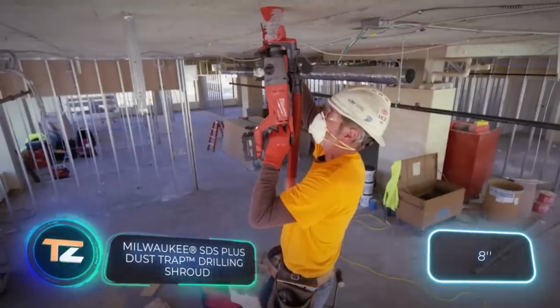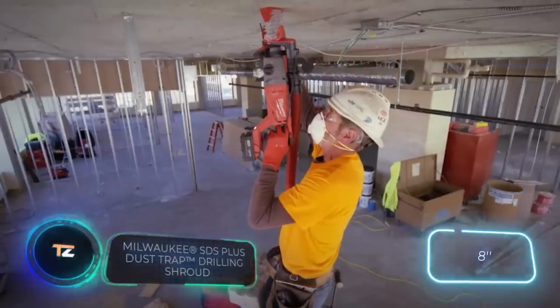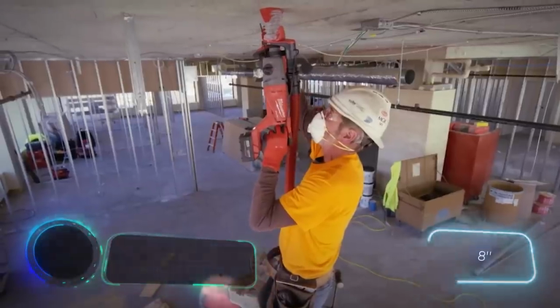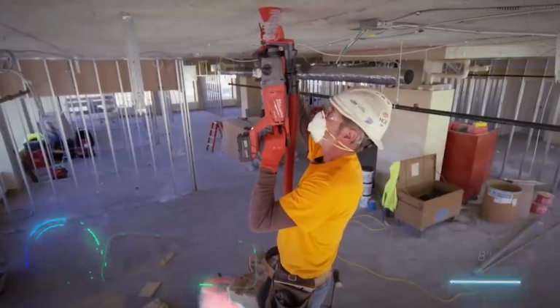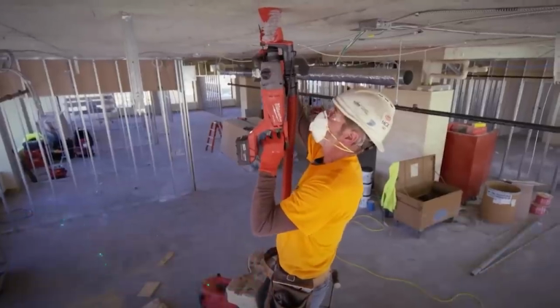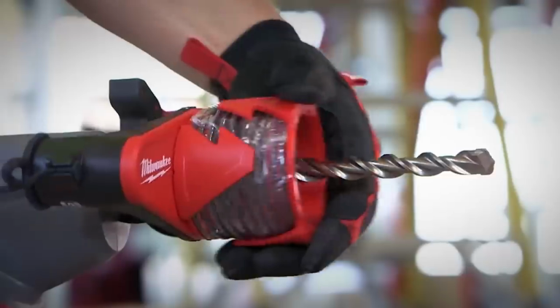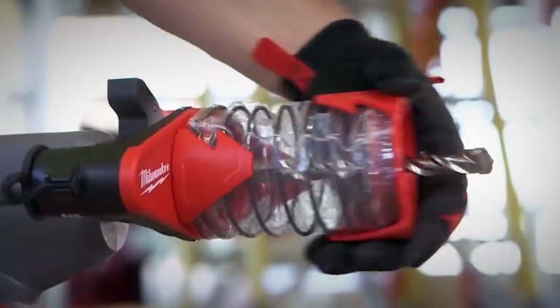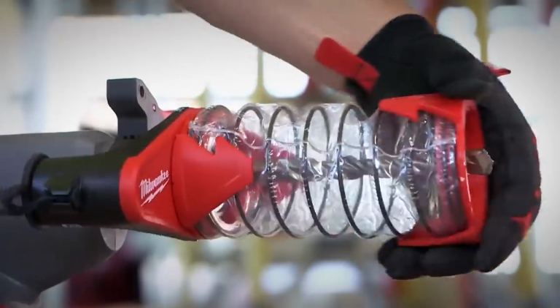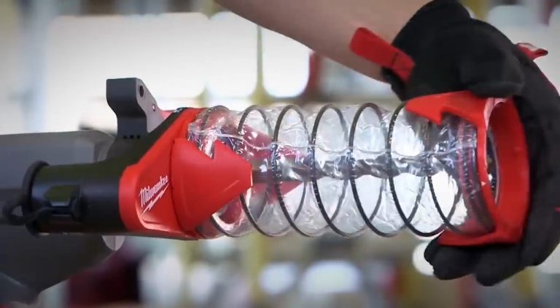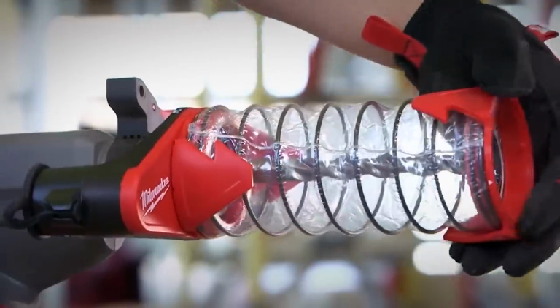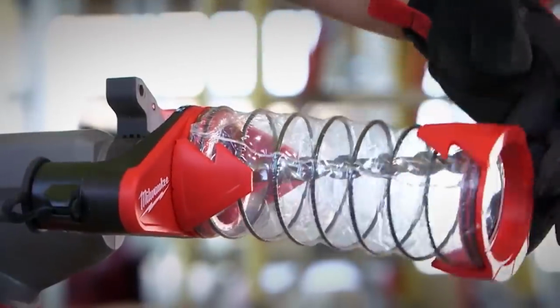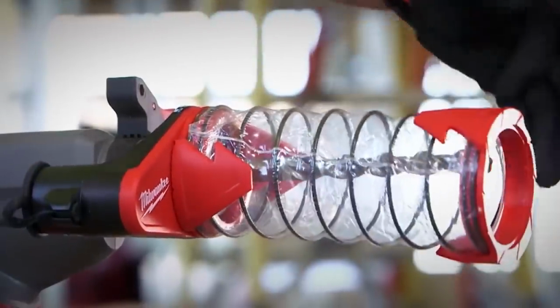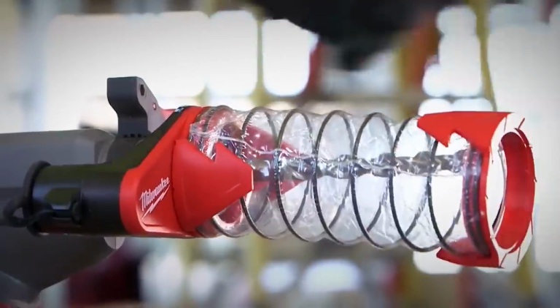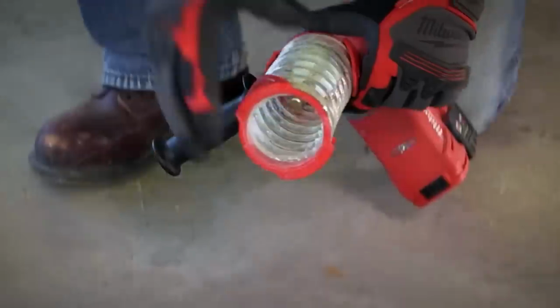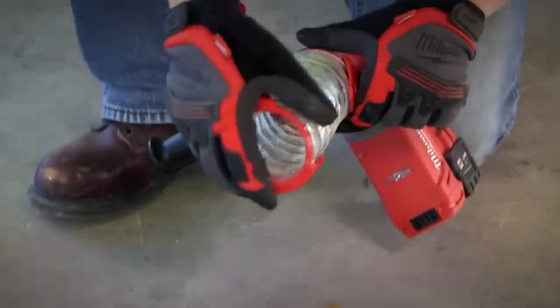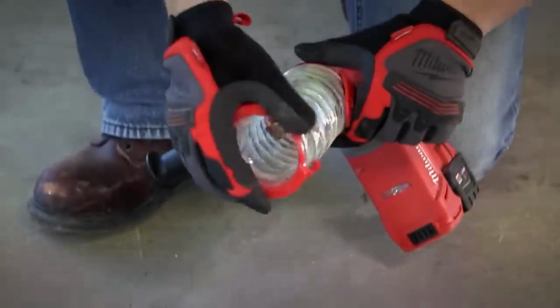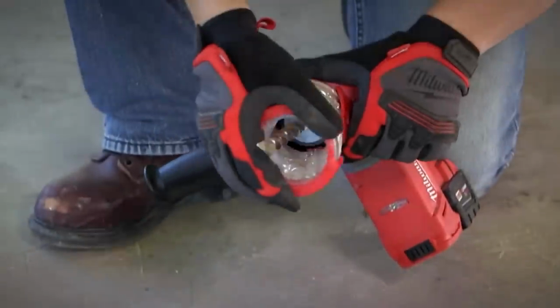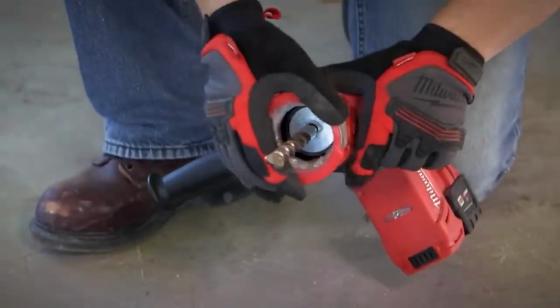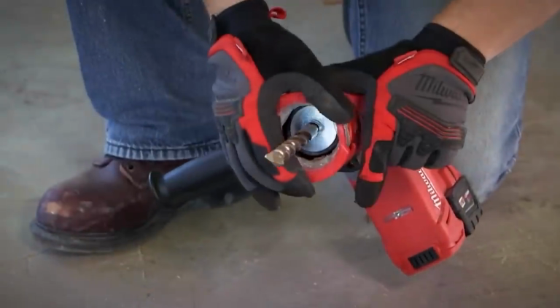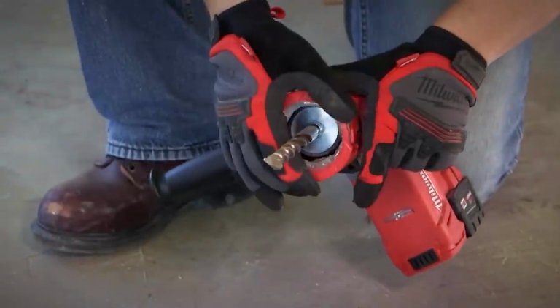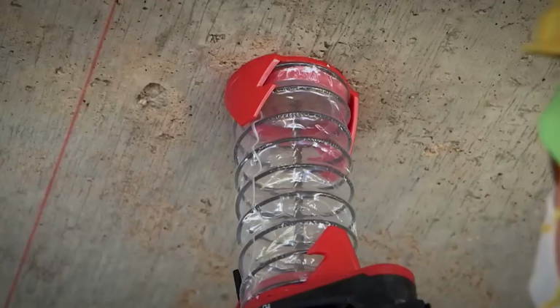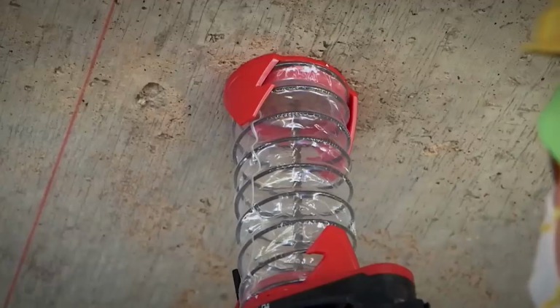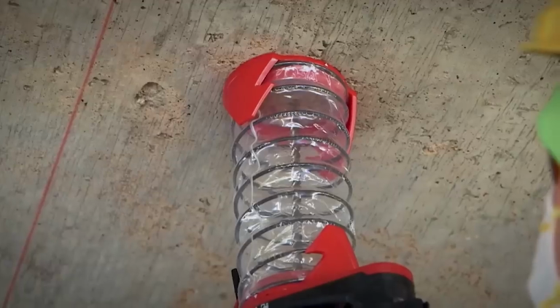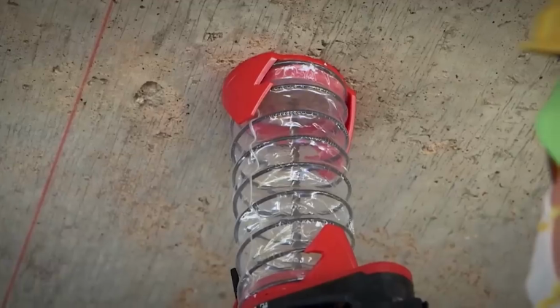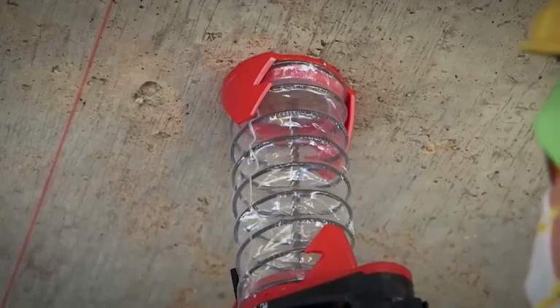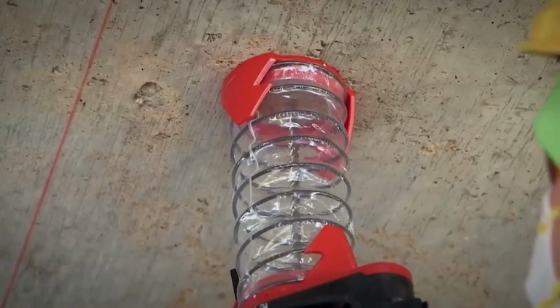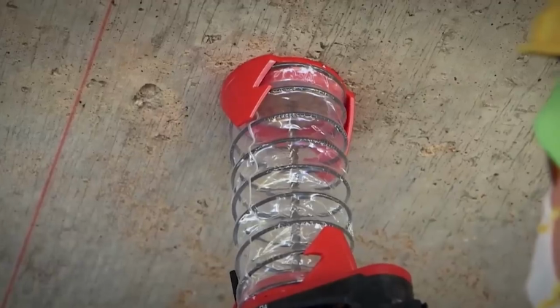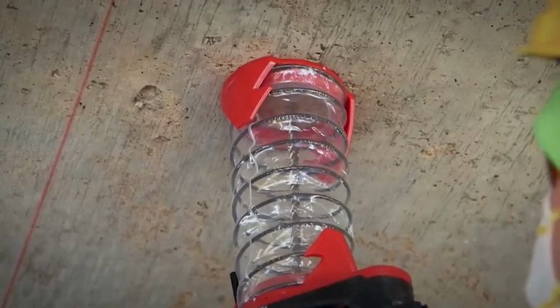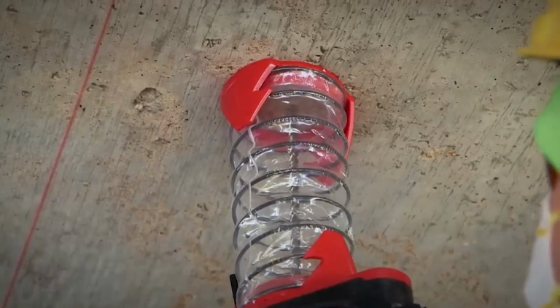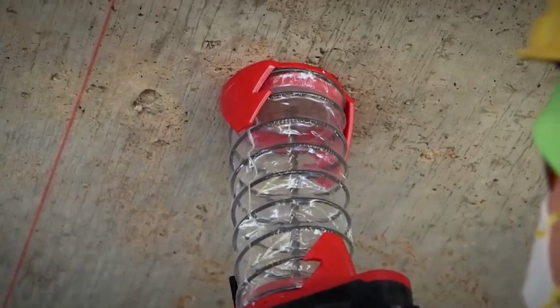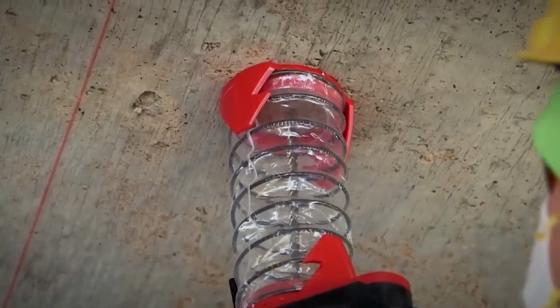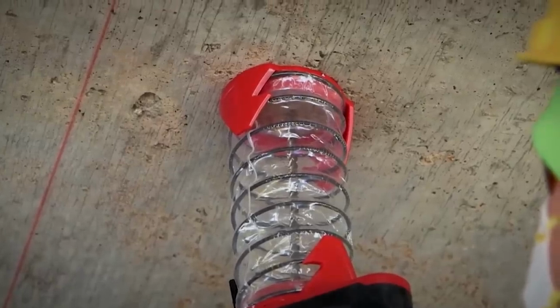Also available is the dust extraction nozzle, ideal for drills with bits of up to 210 millimeters. This nozzle is compact, lightweight, and suitable for ceiling work. It's available for $25.